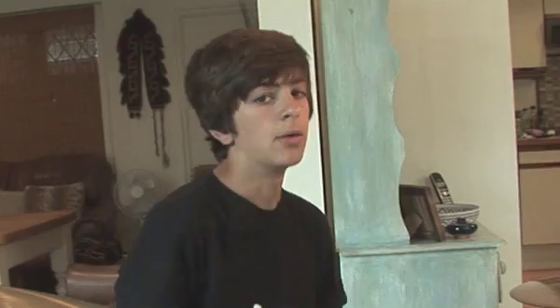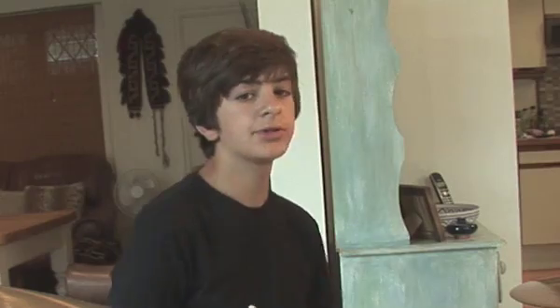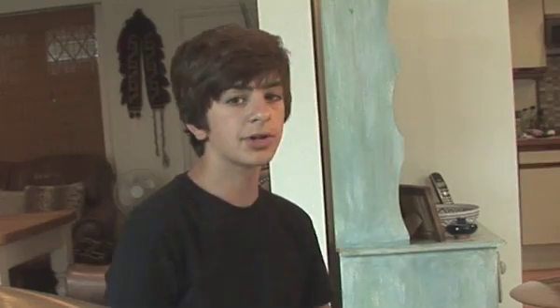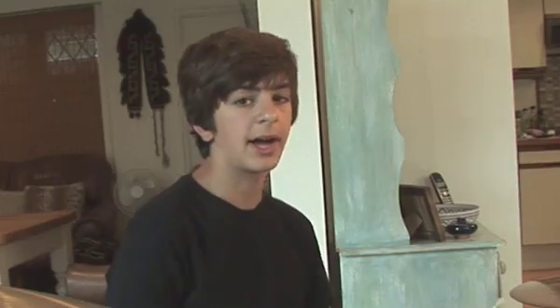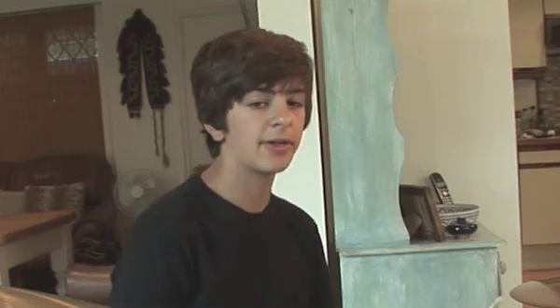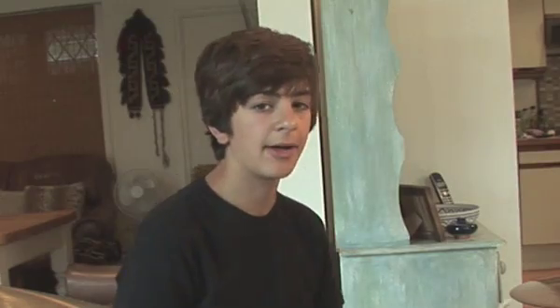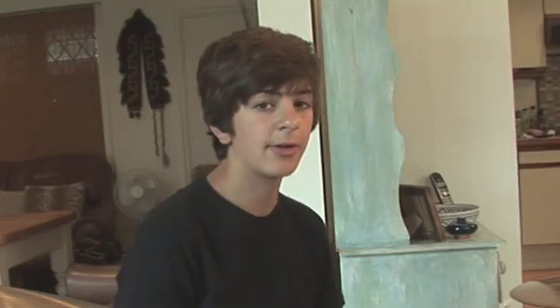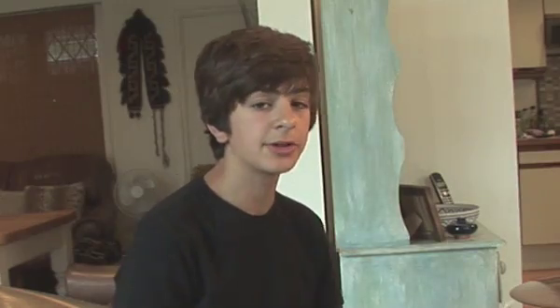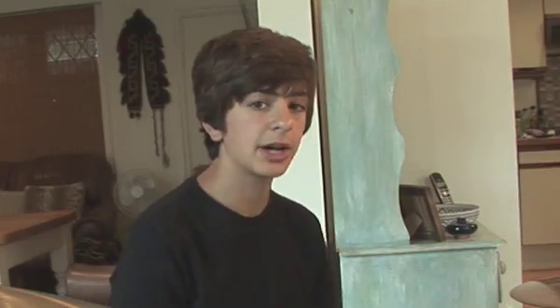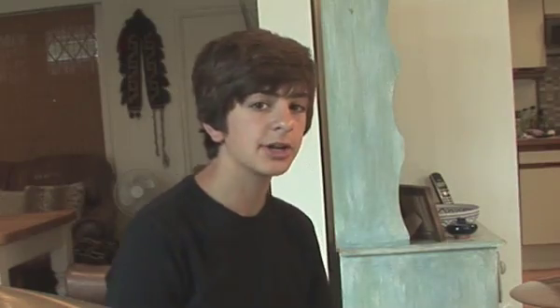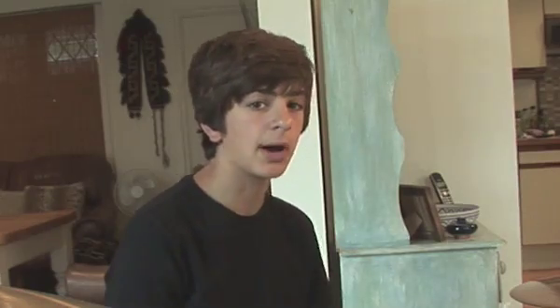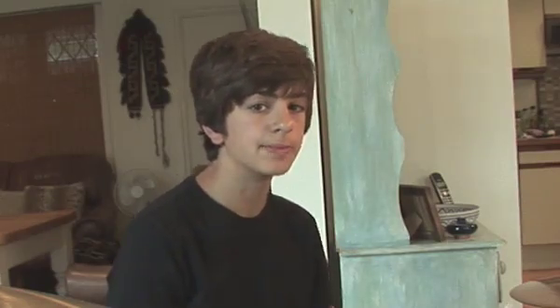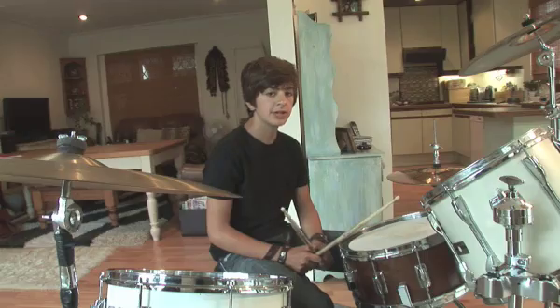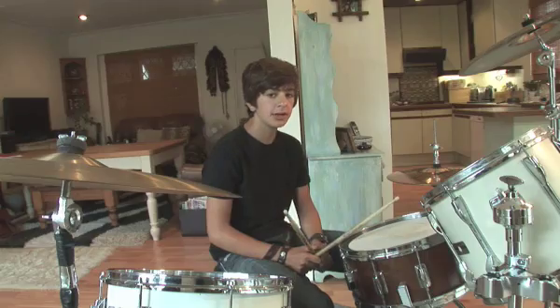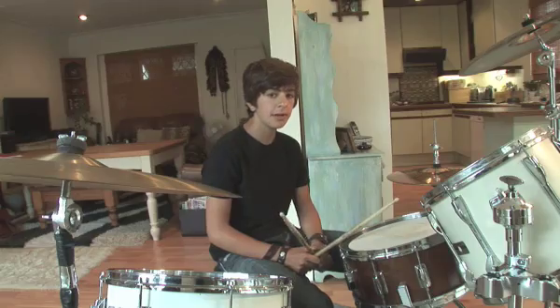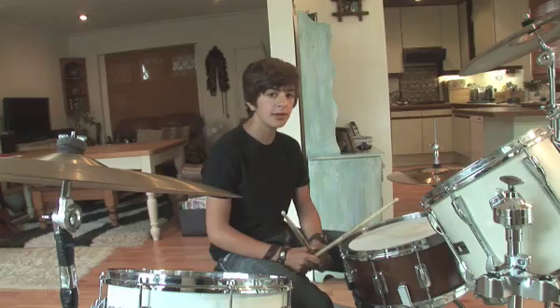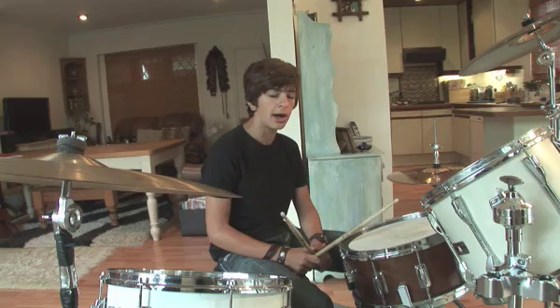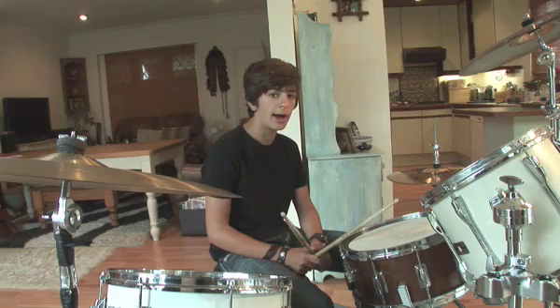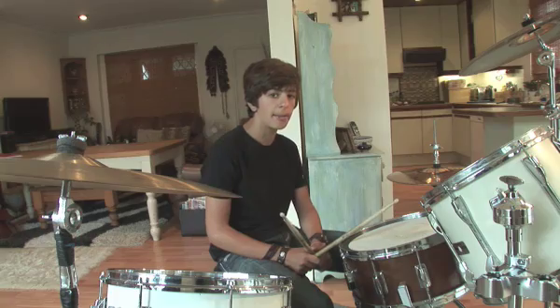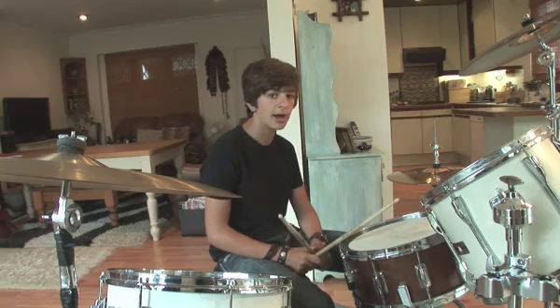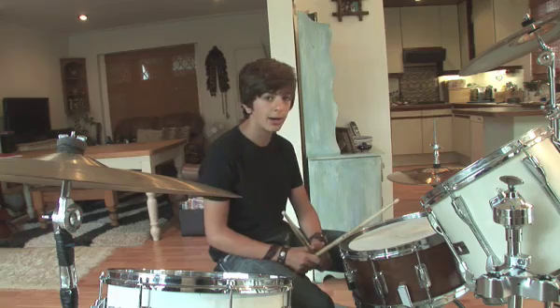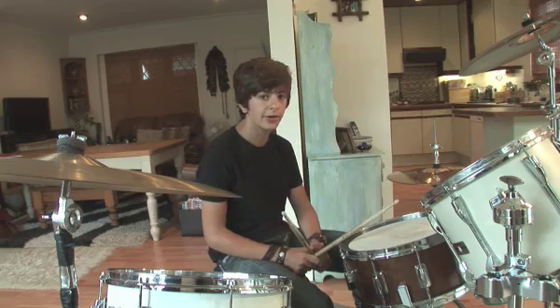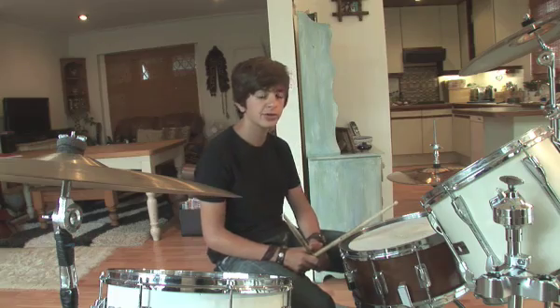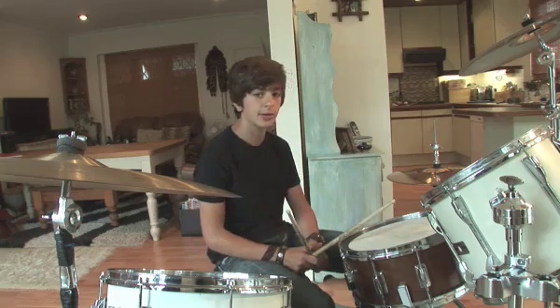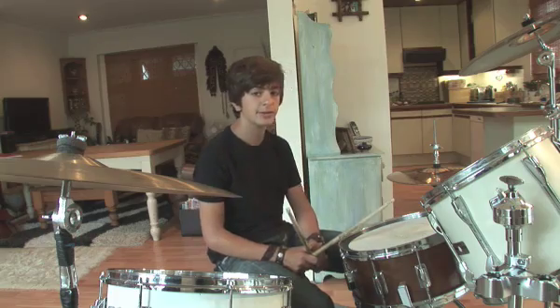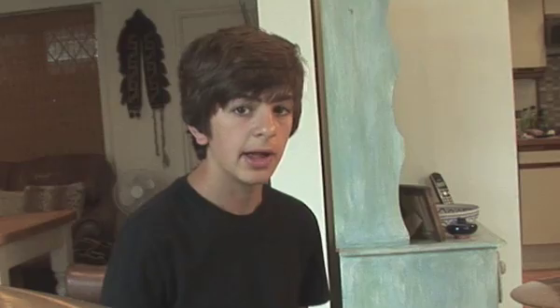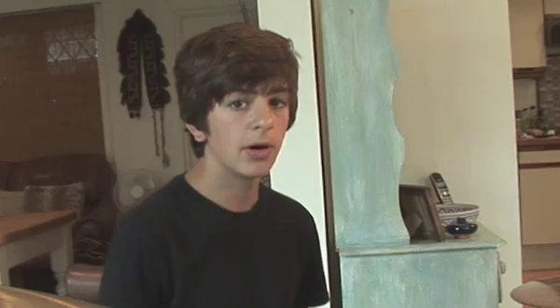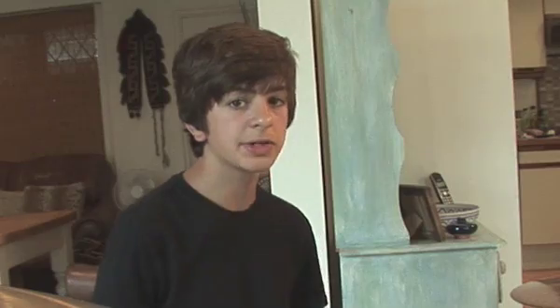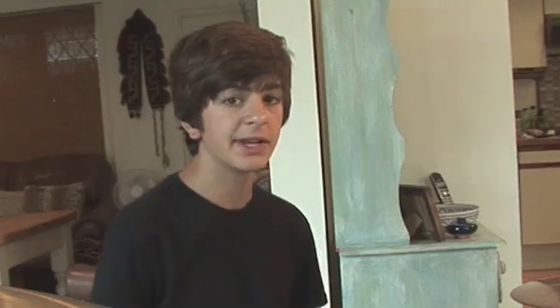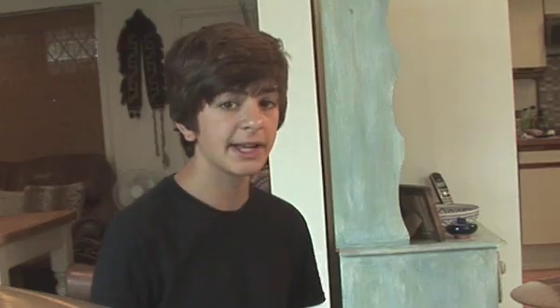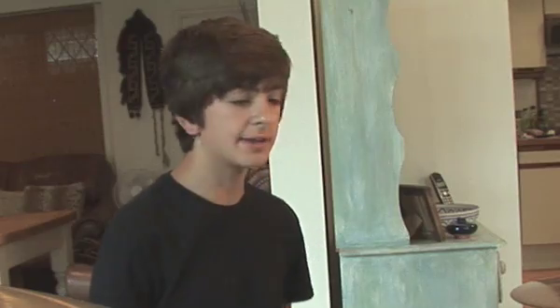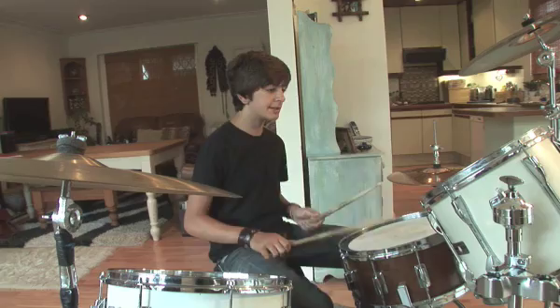Once you've got the hang of that, then you can change it around. Just keep the beat with the hi-hat and play around with the other drums. And you ultimately get to this.